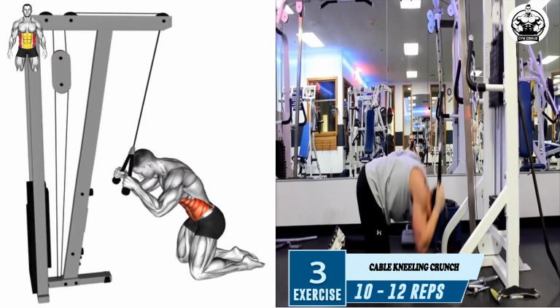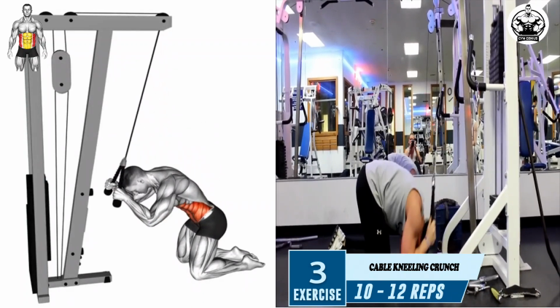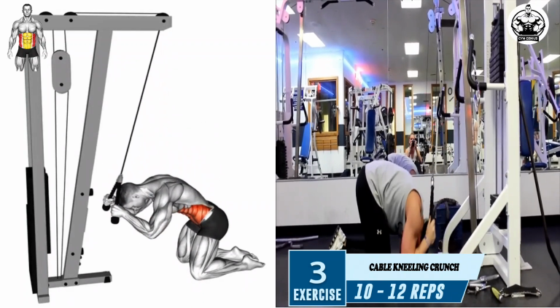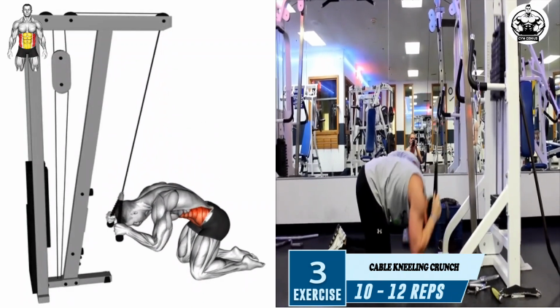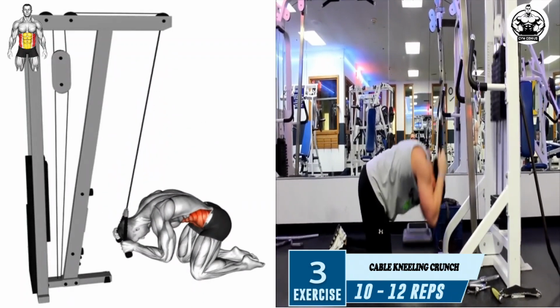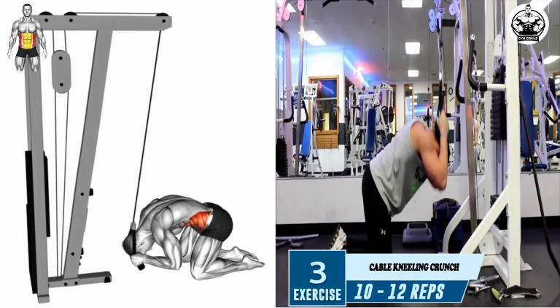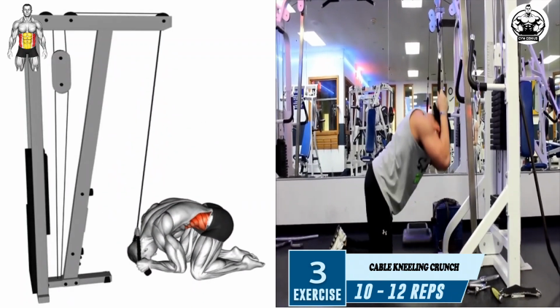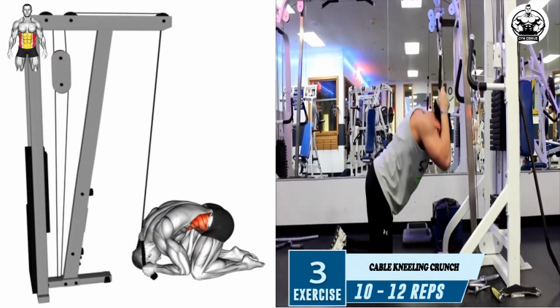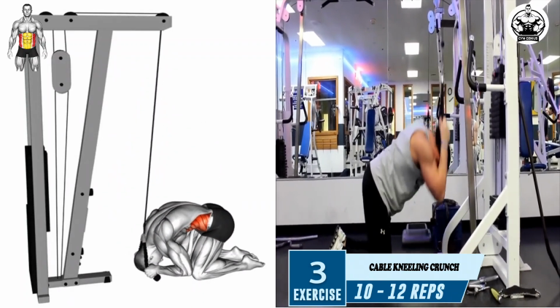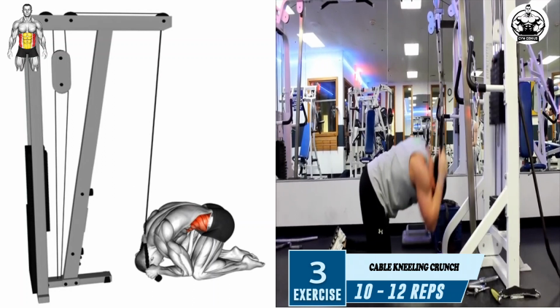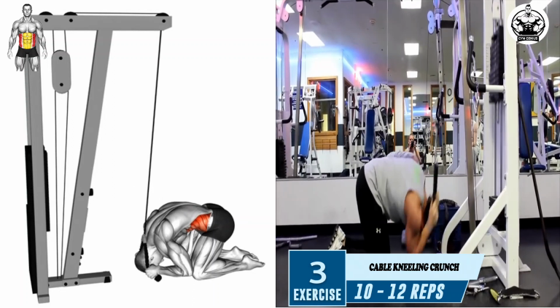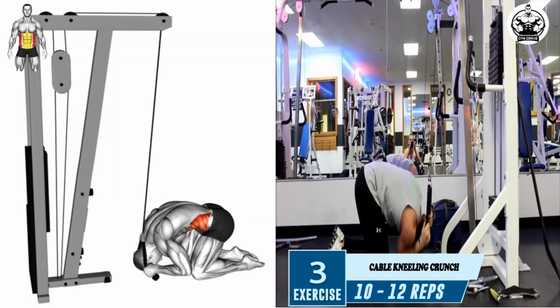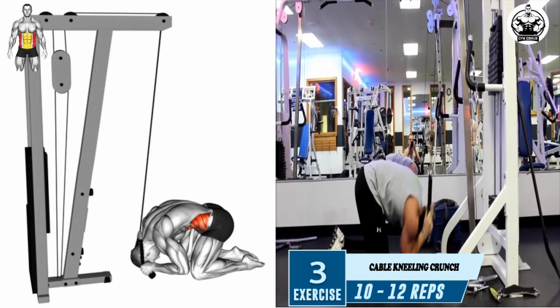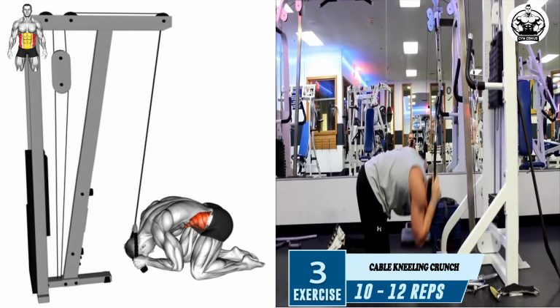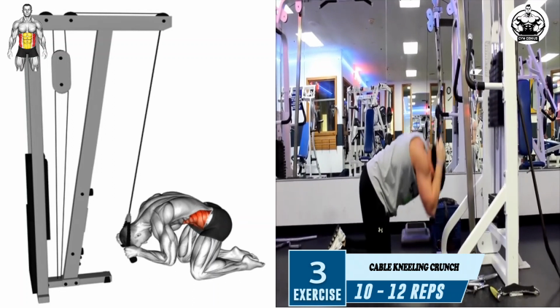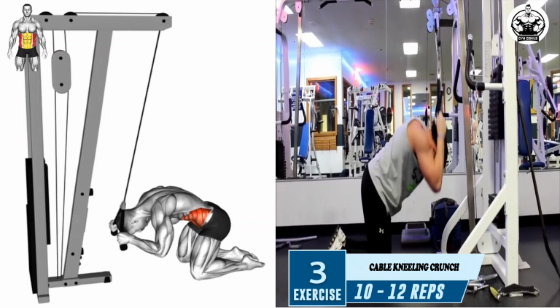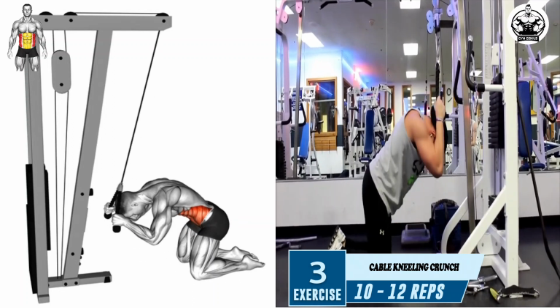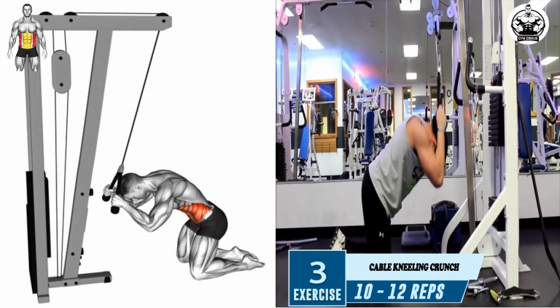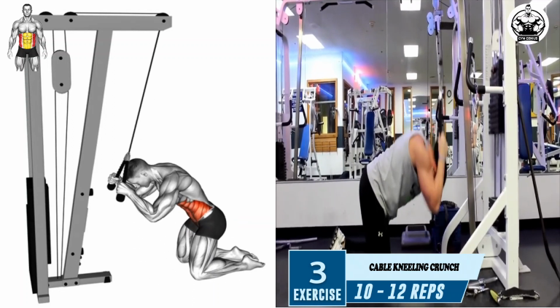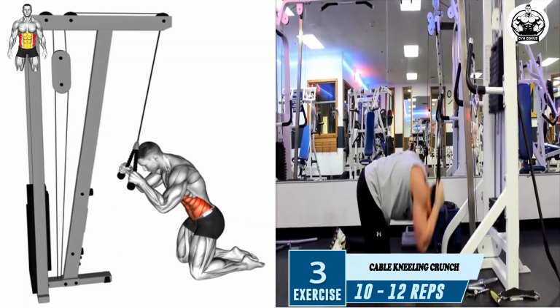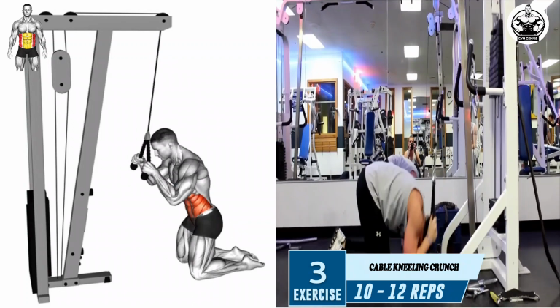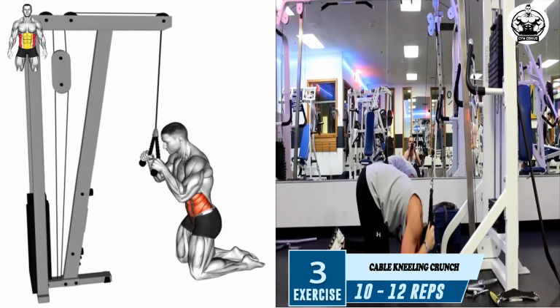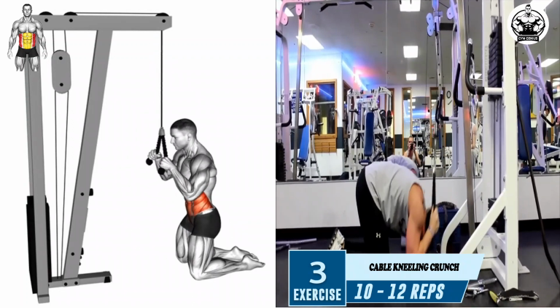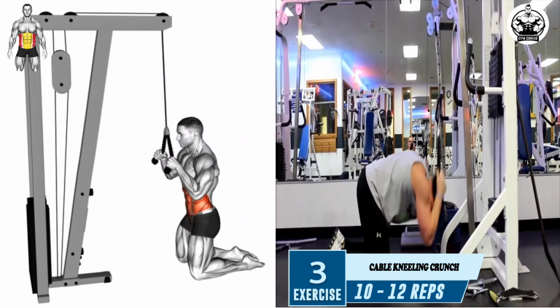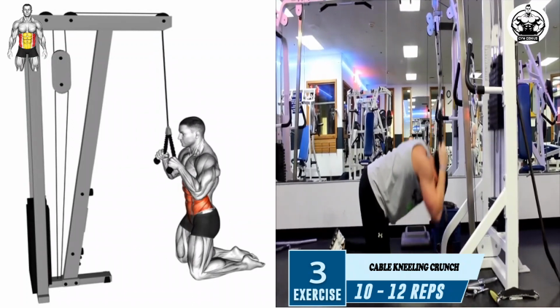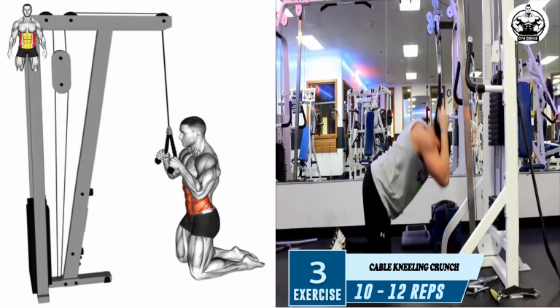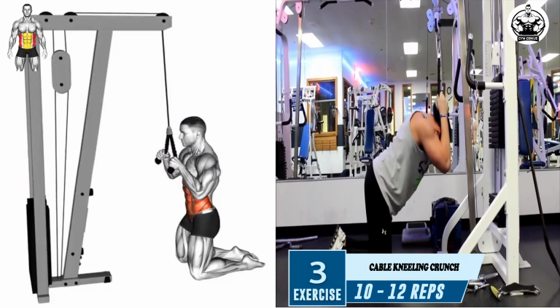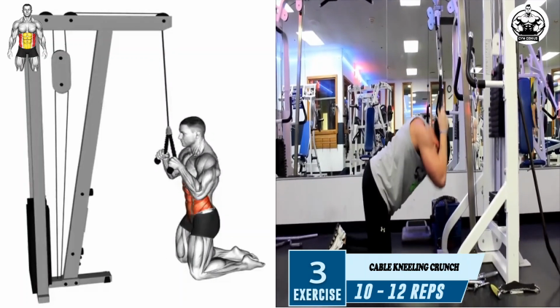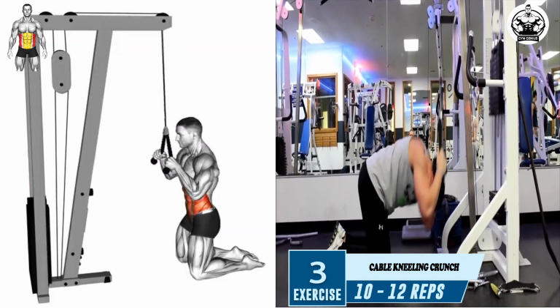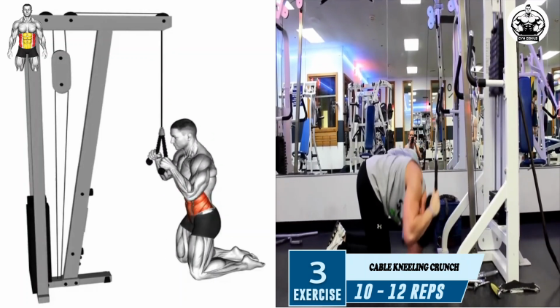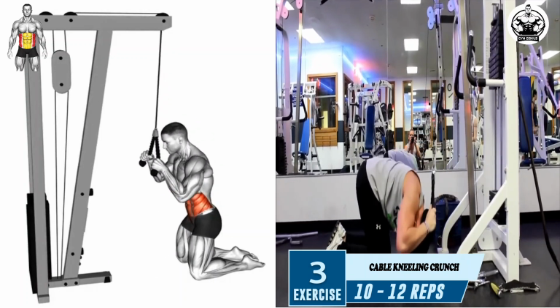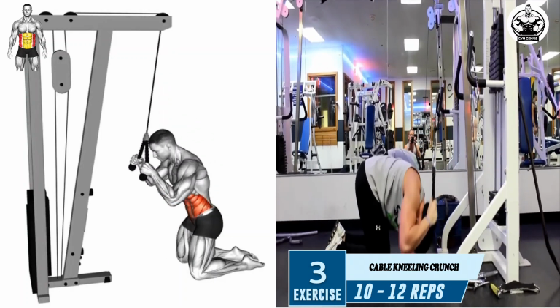Gradually return to the starting position, ensuring you maintain tension in your abs throughout the entire movement.